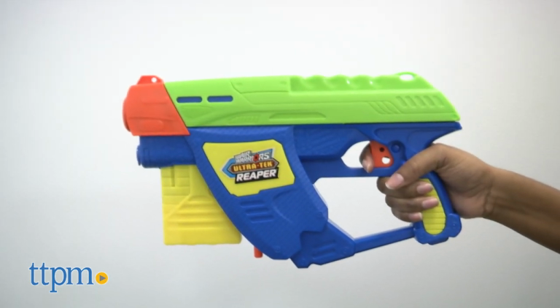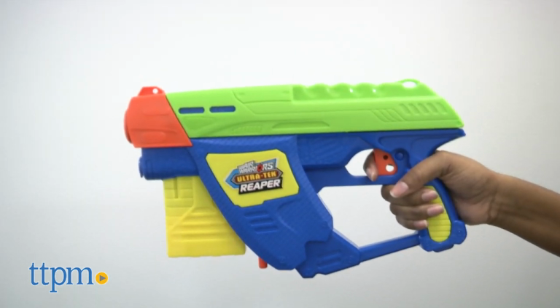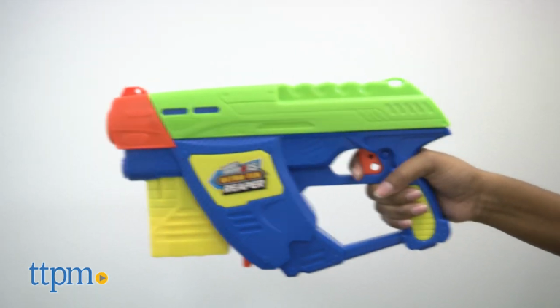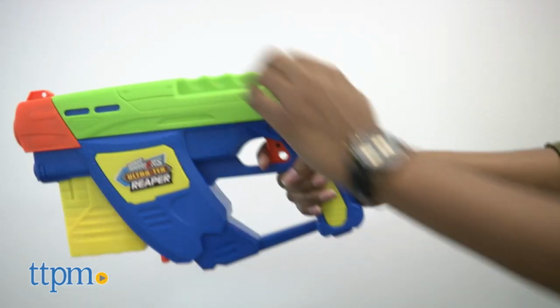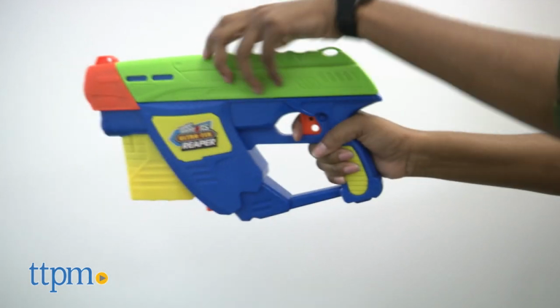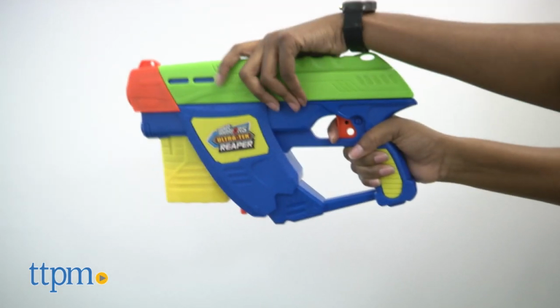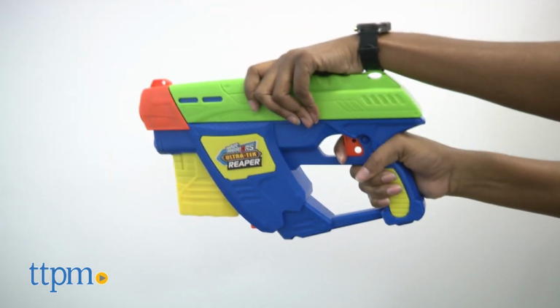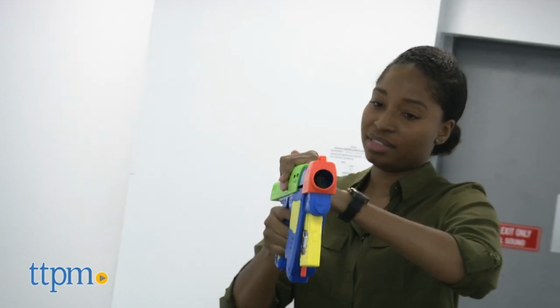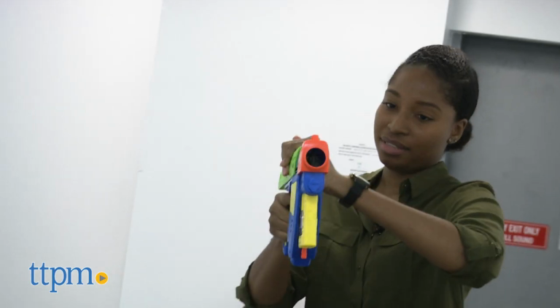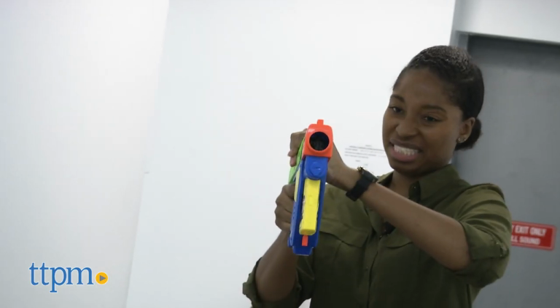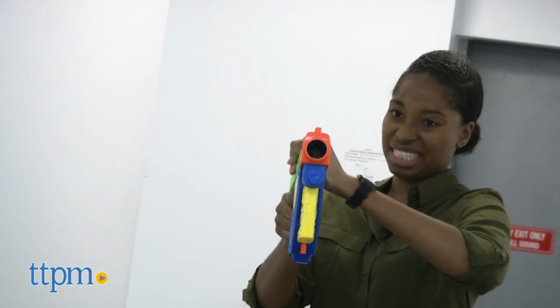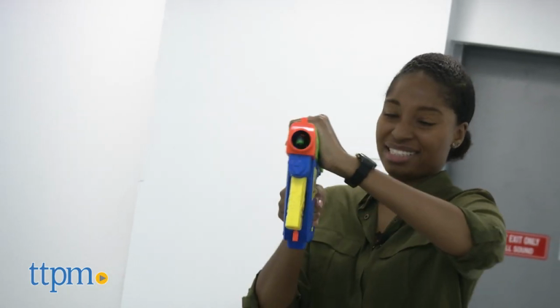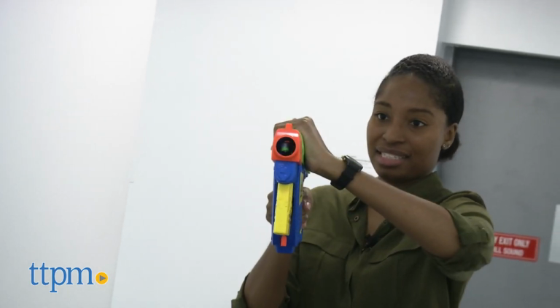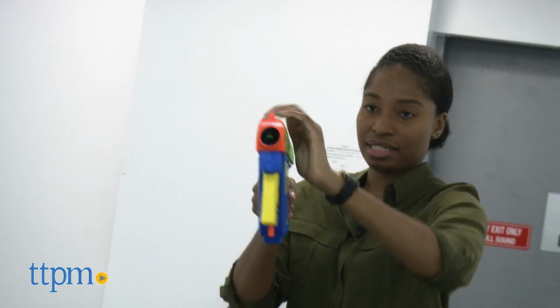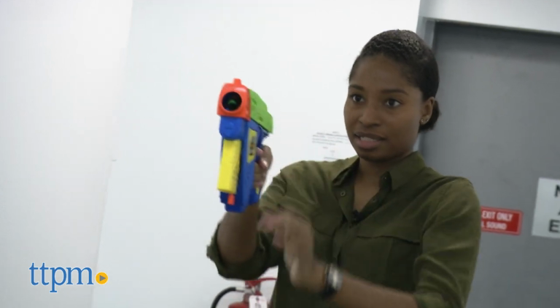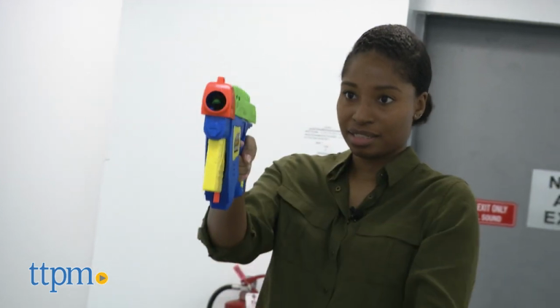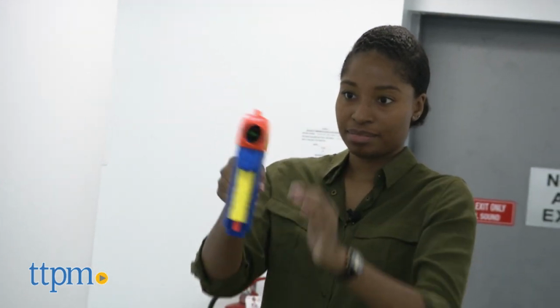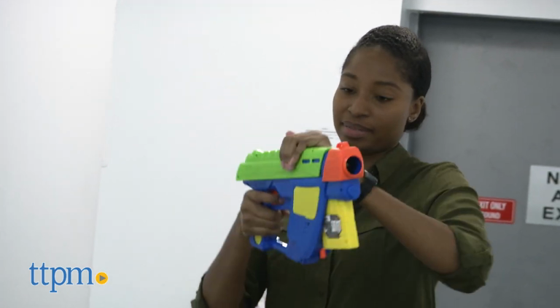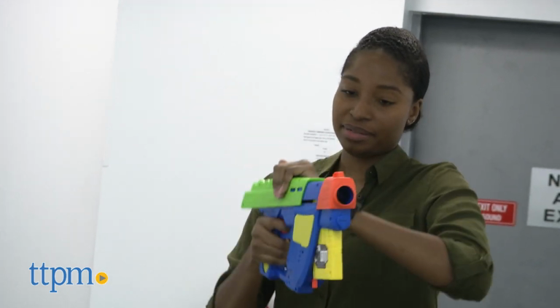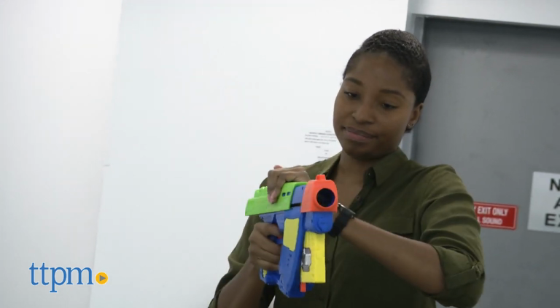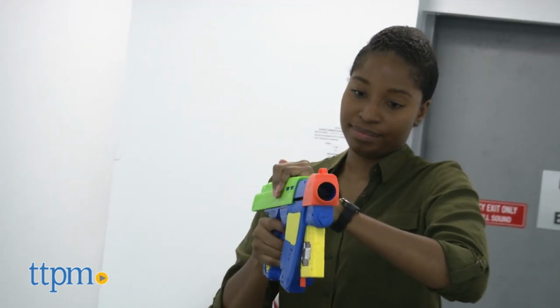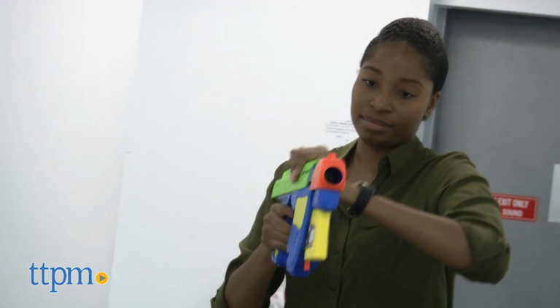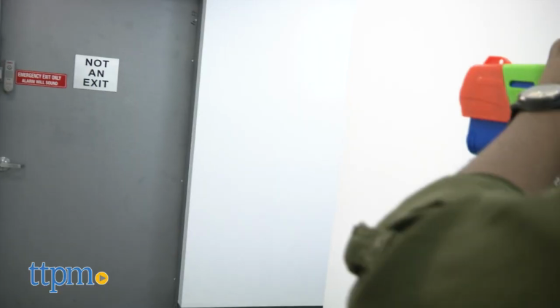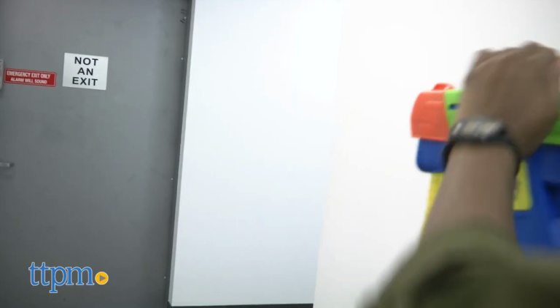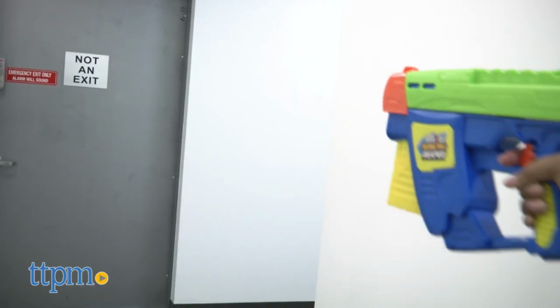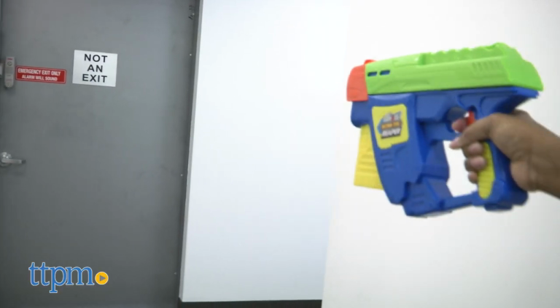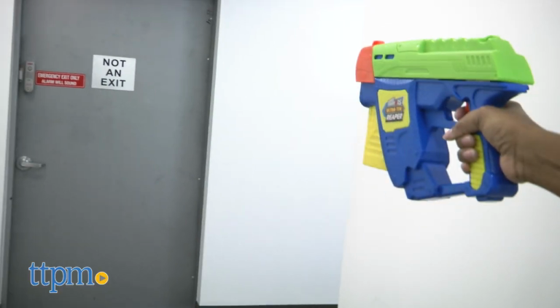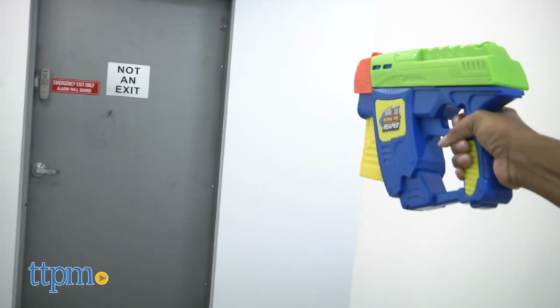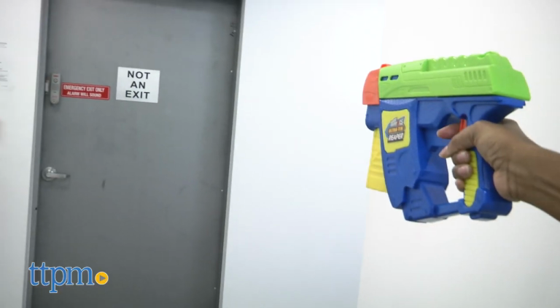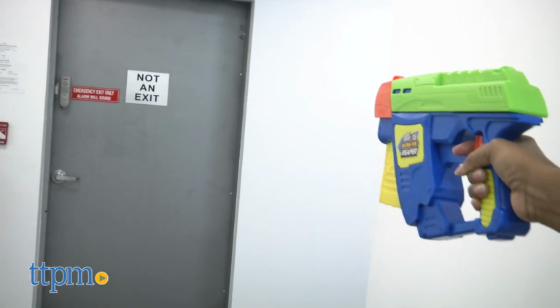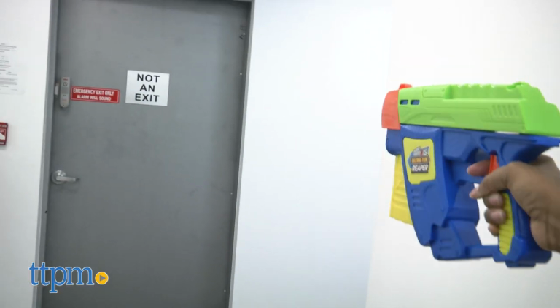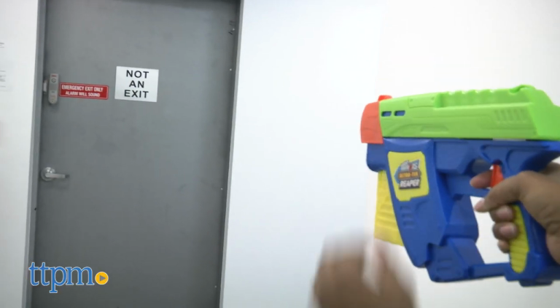The Reaper is easy to hold. The slide does jam from time to time, which is frustrating, and the darts don't really stick as you blast.